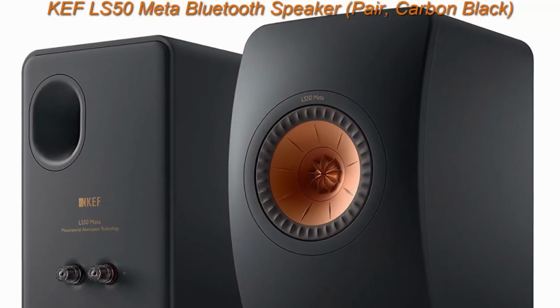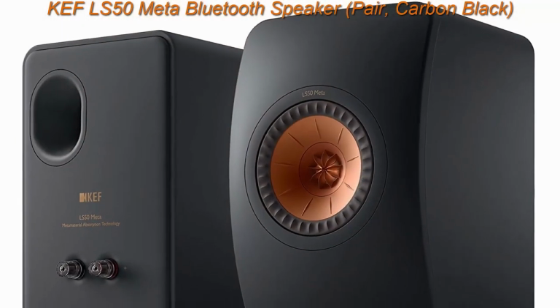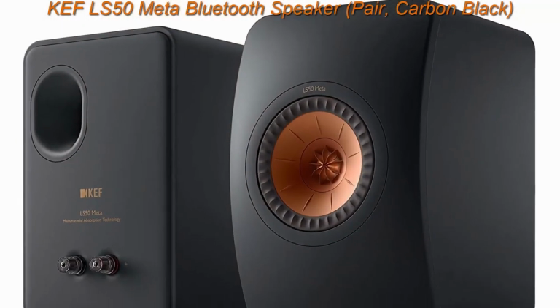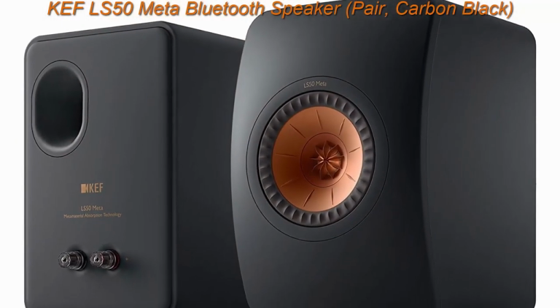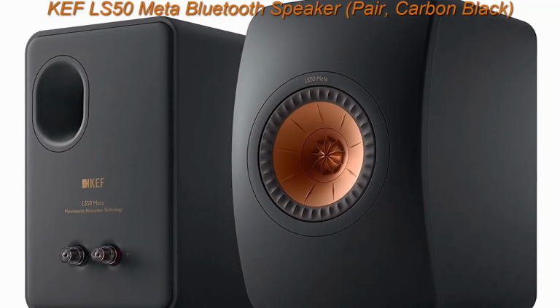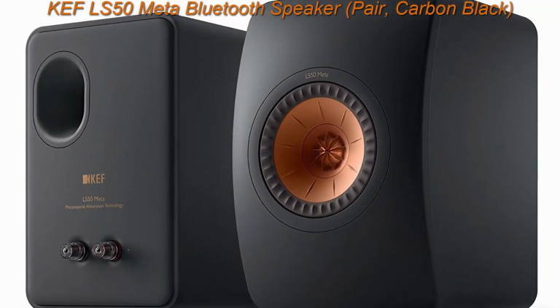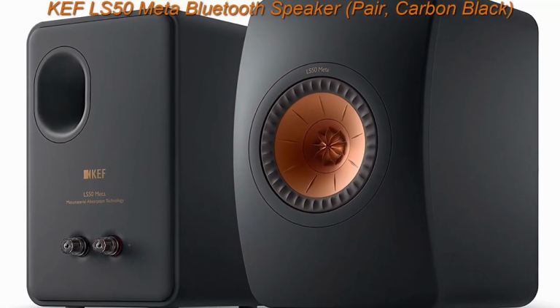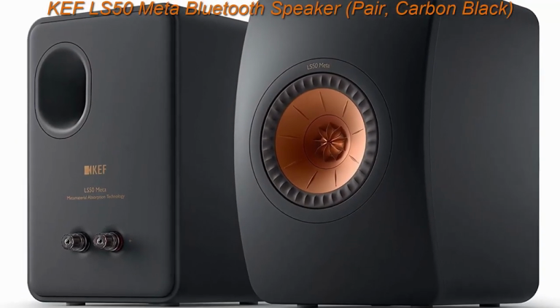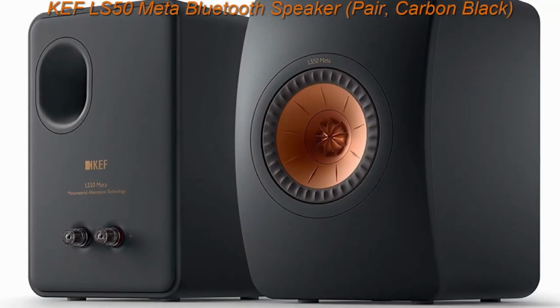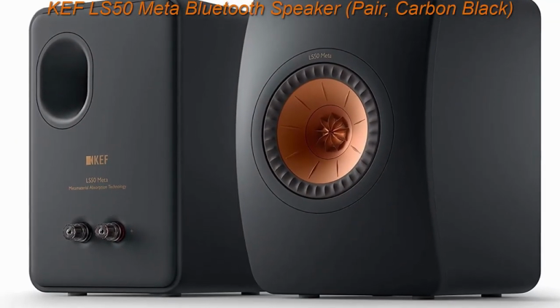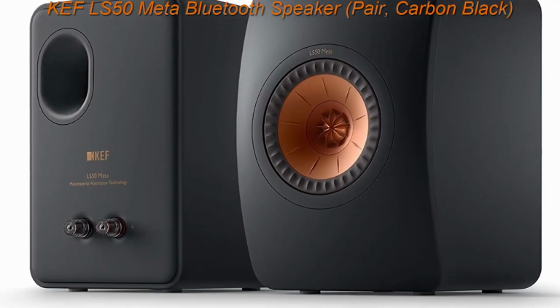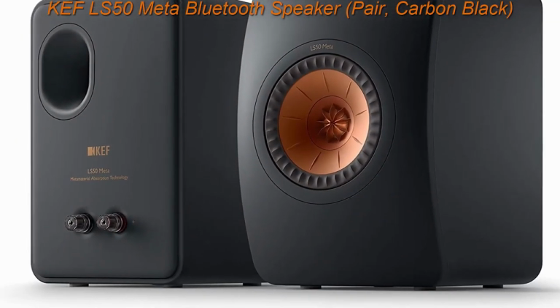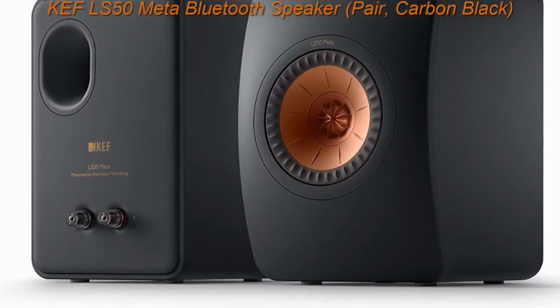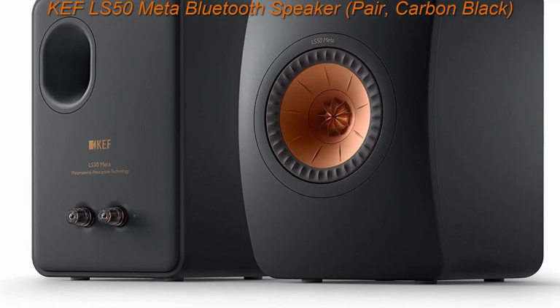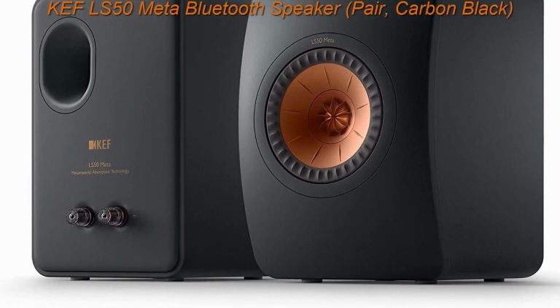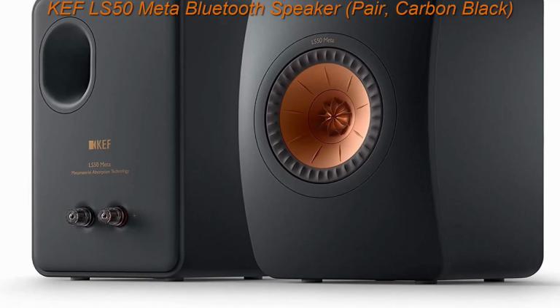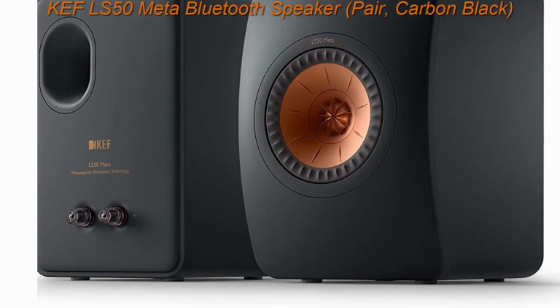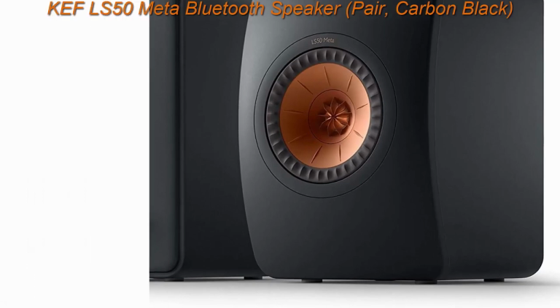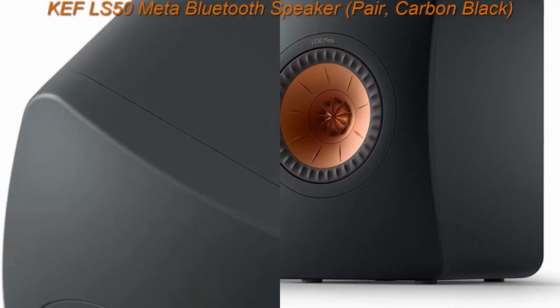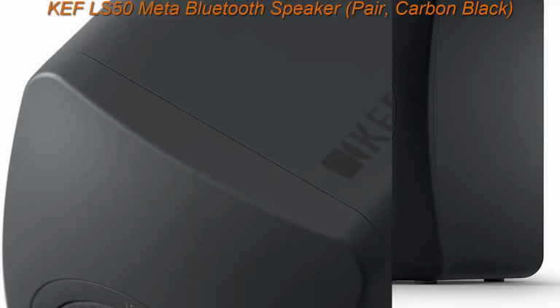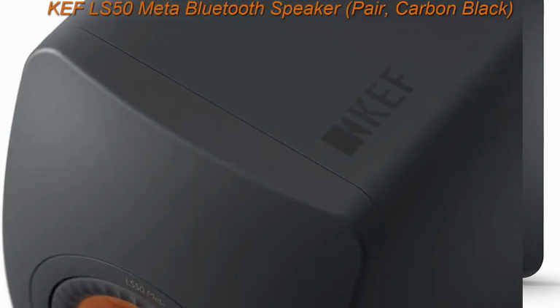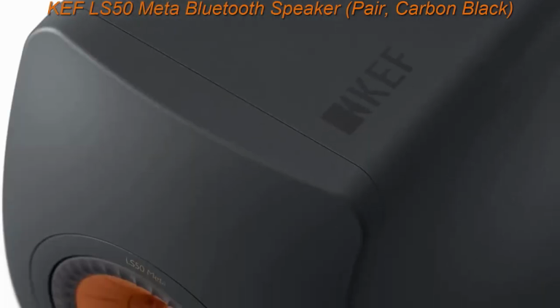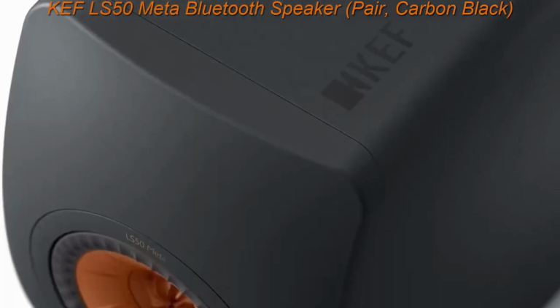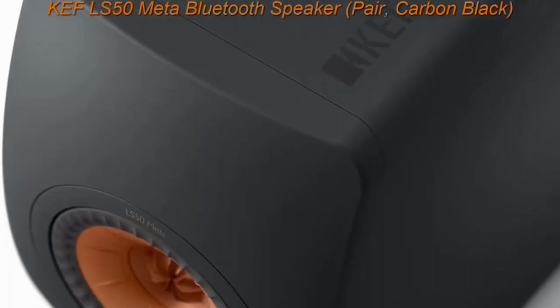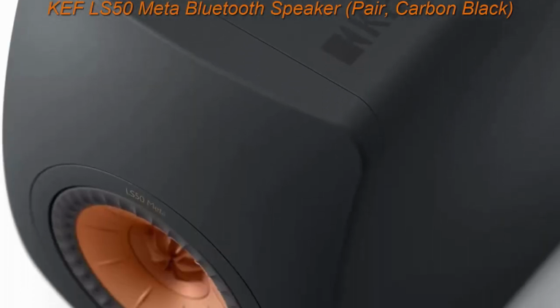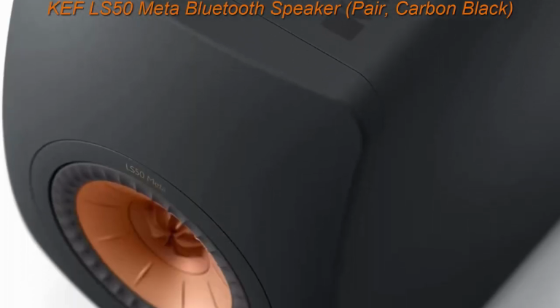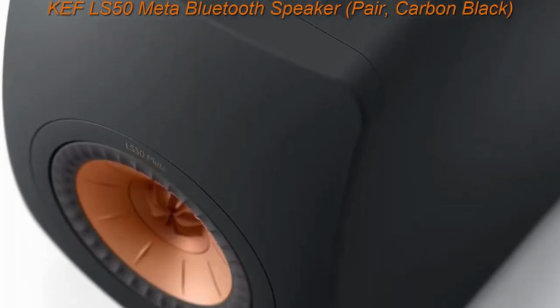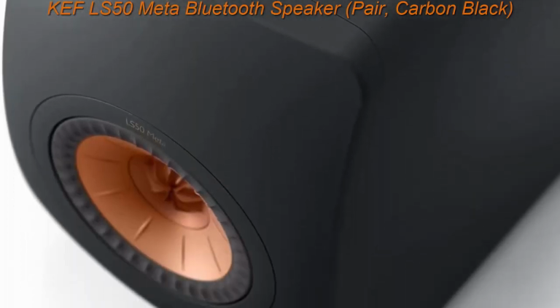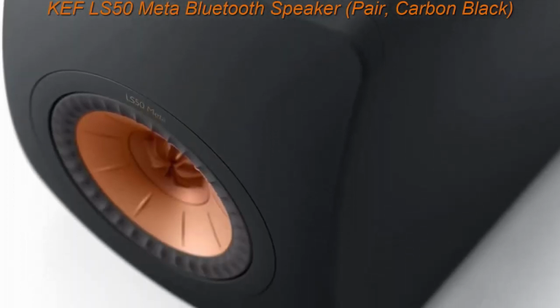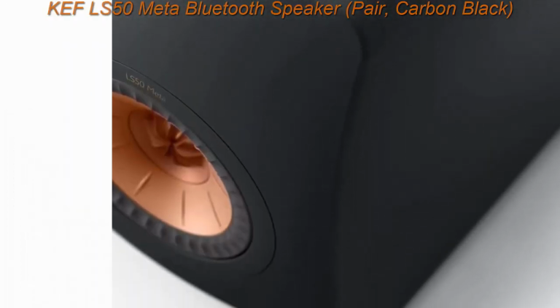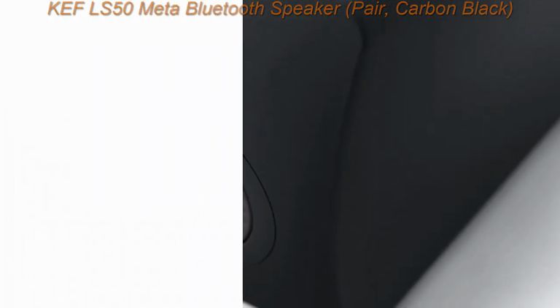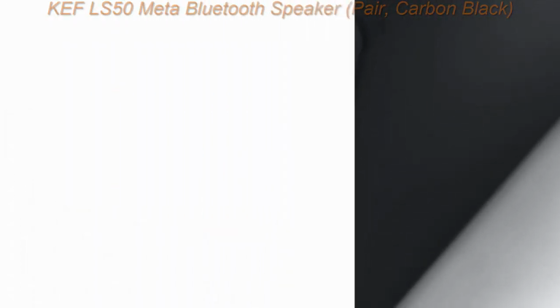Available in 4 stunning finishes: Carbon Black, Mineral White, Titanium Gray, and Royal Blue Special Edition.